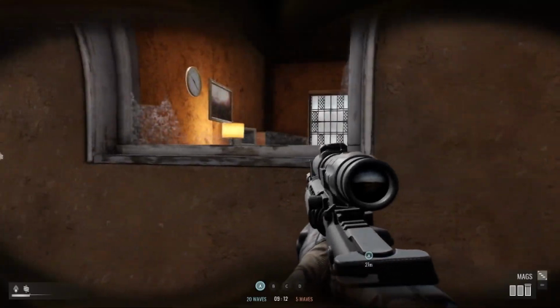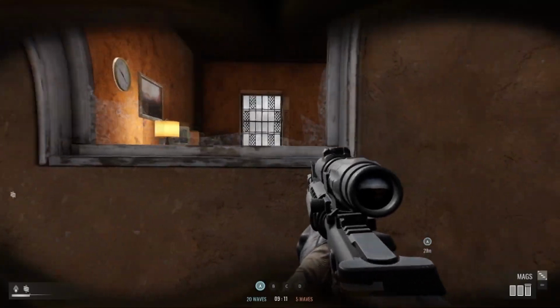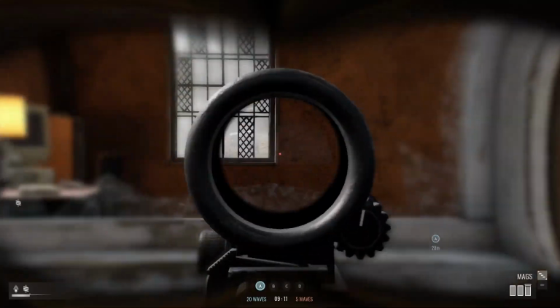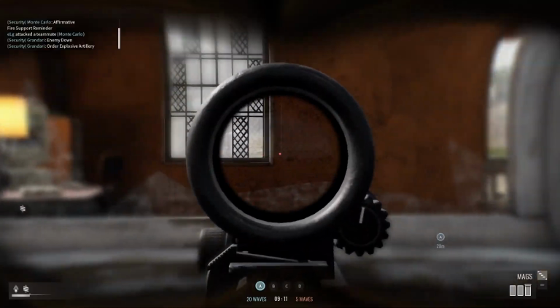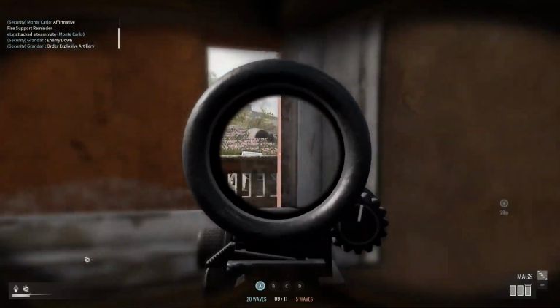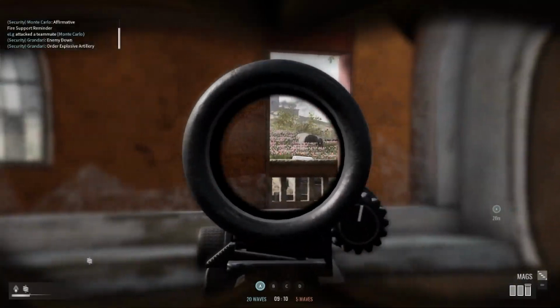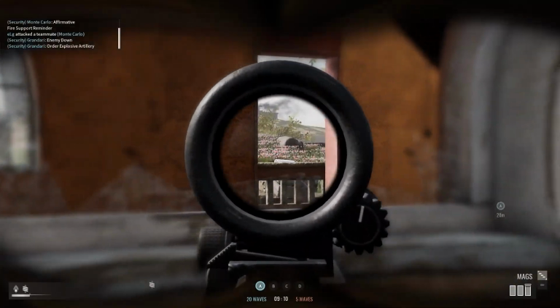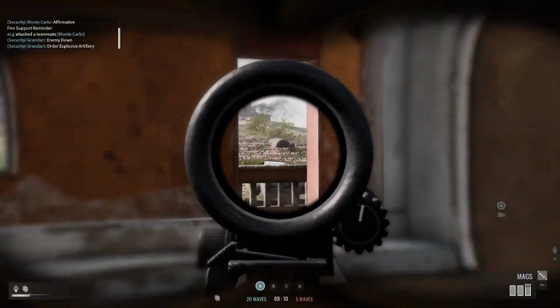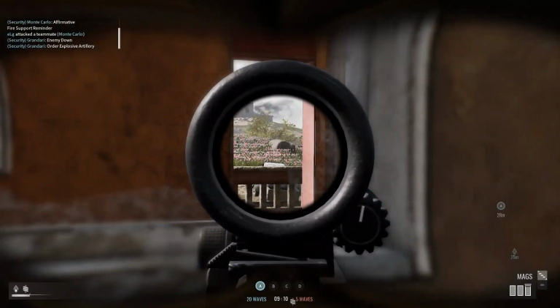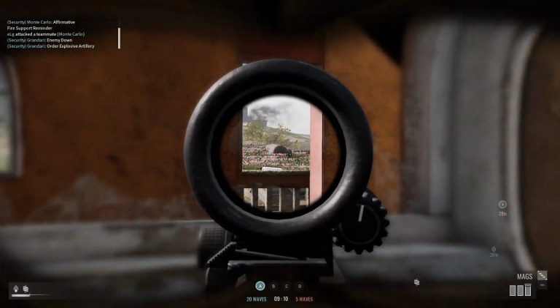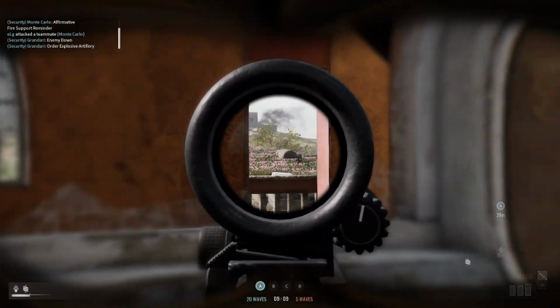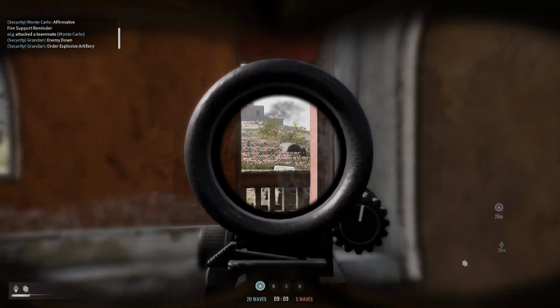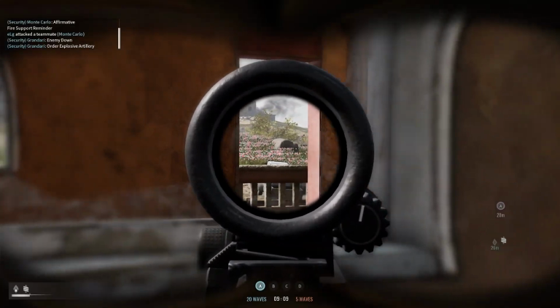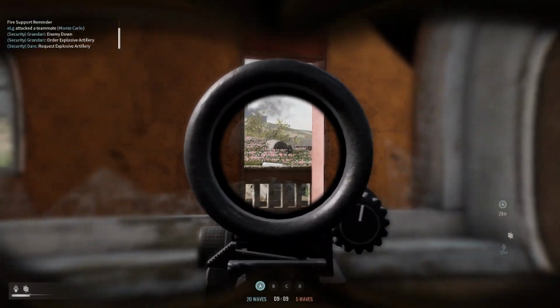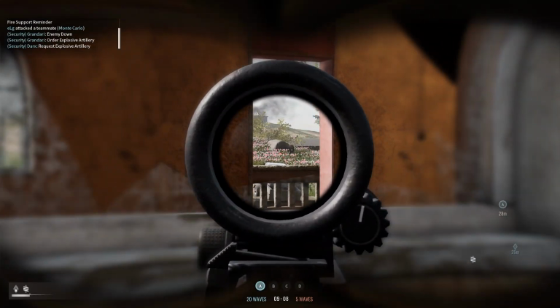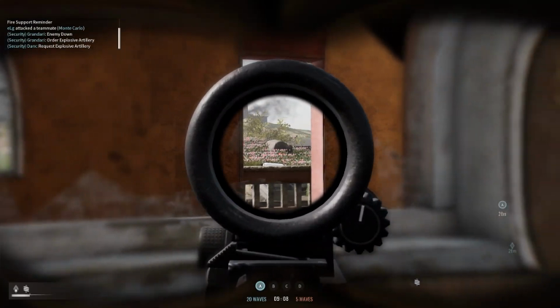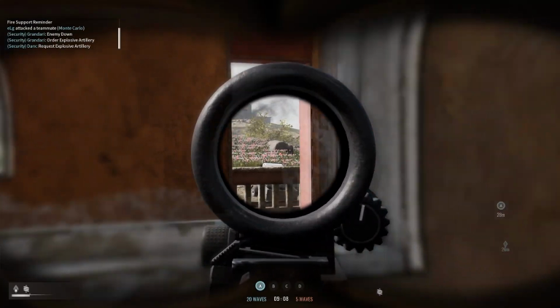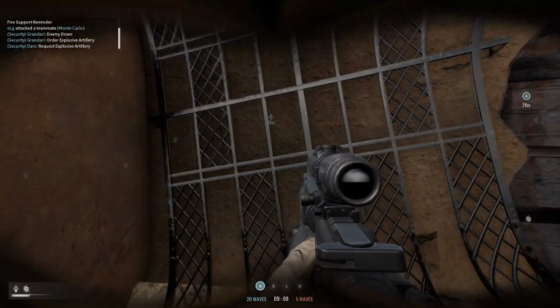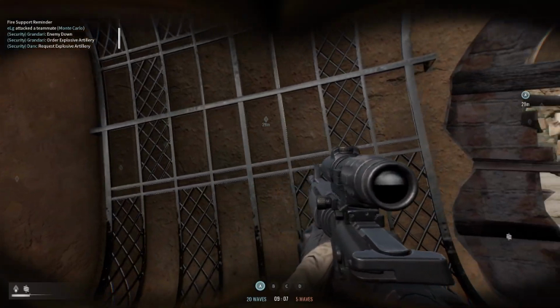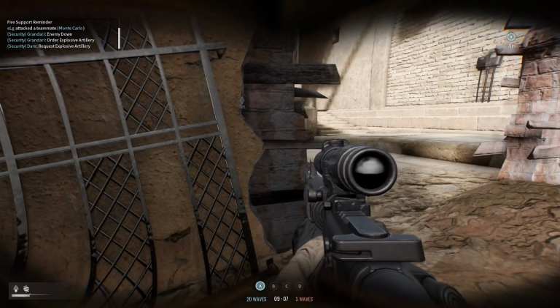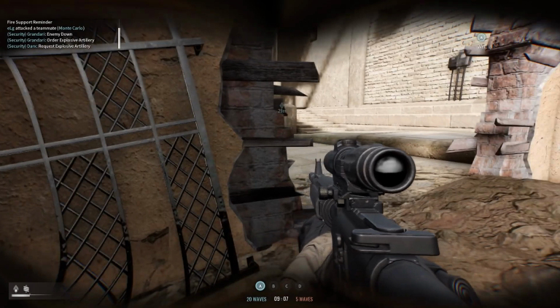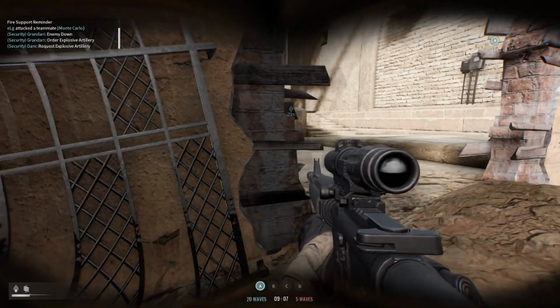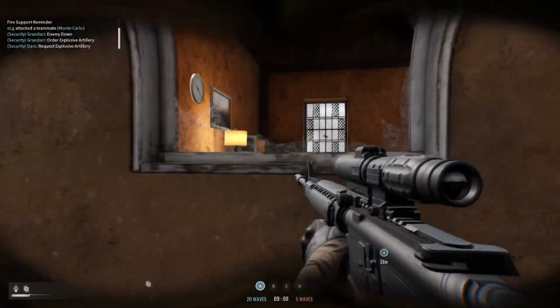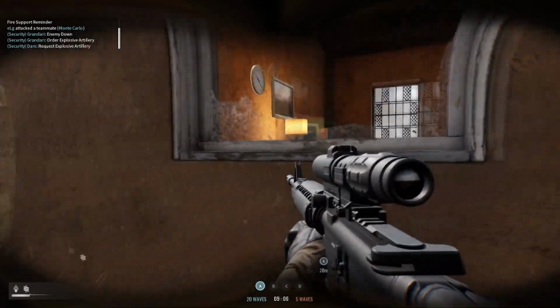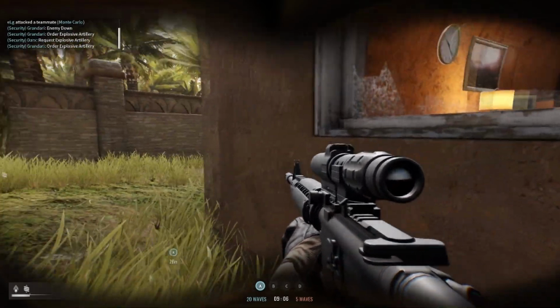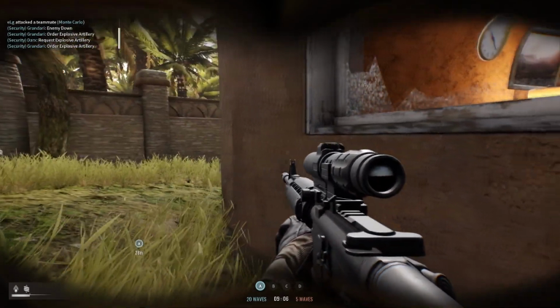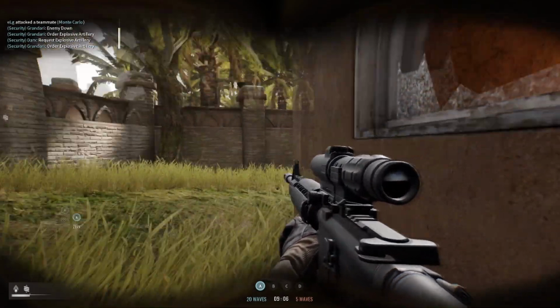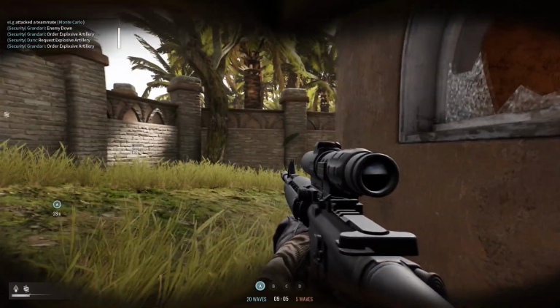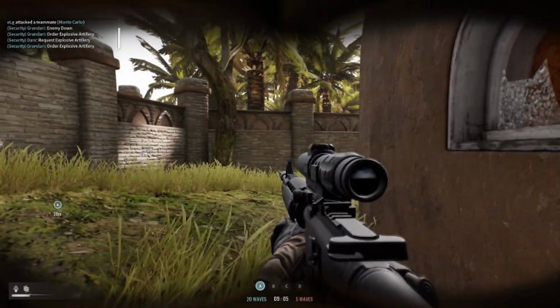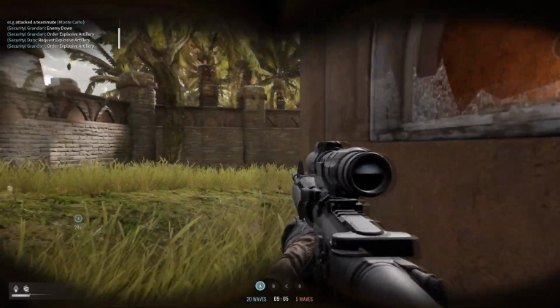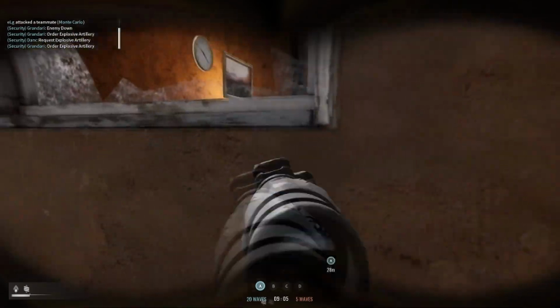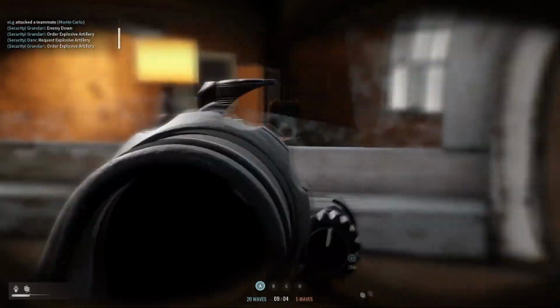I need an explosive artillery right here. Call it in, station. This is Silver Fire — explosive rounds at this location, over.